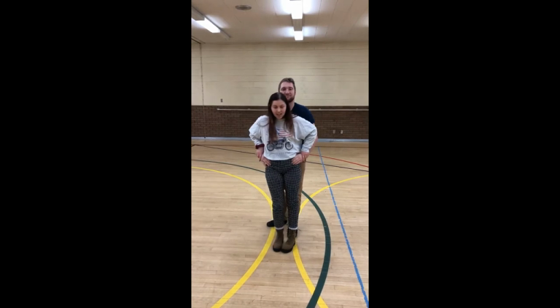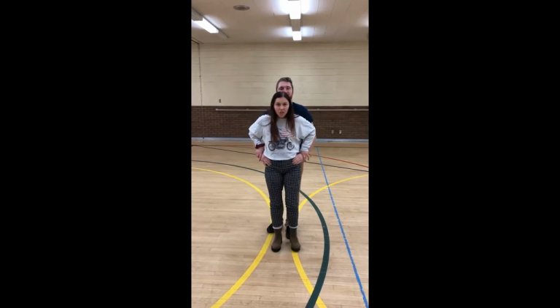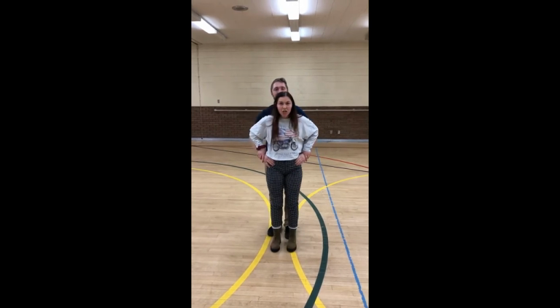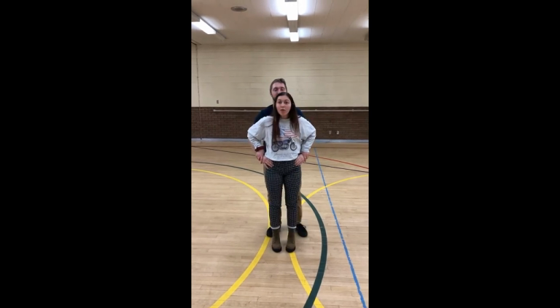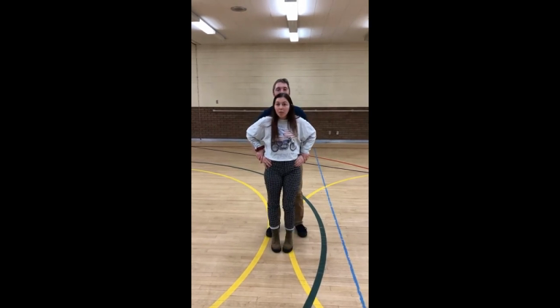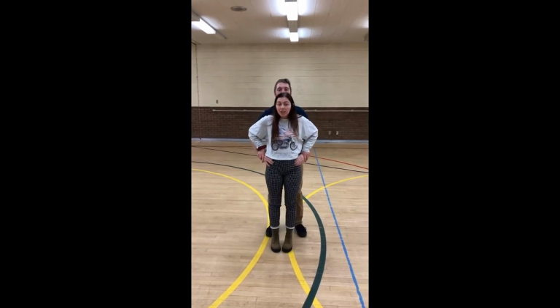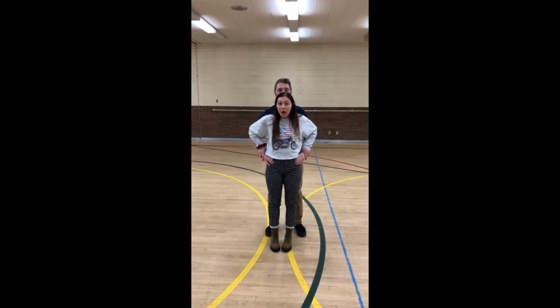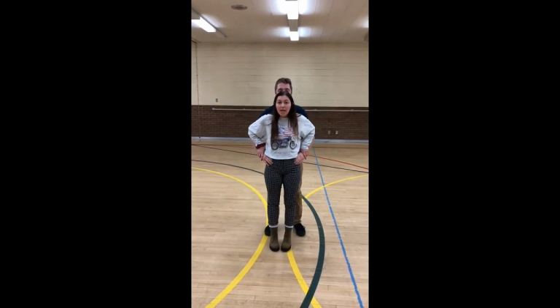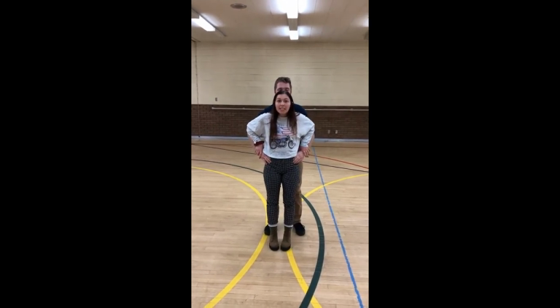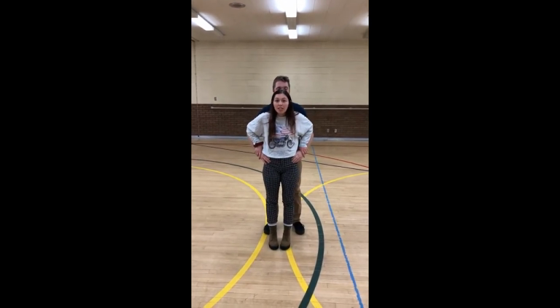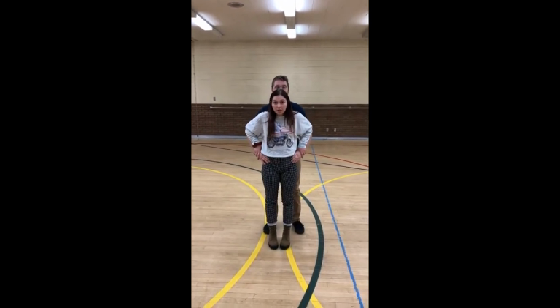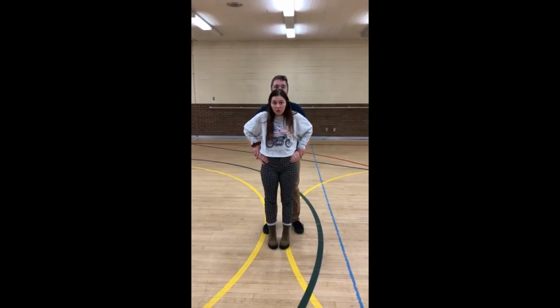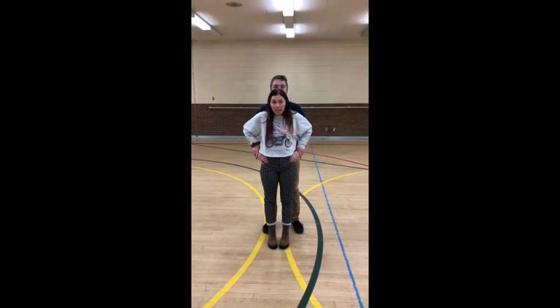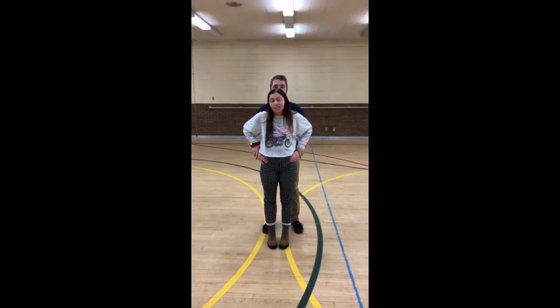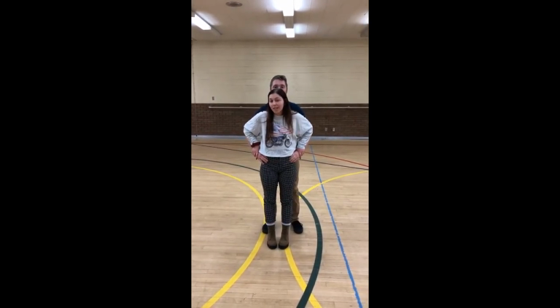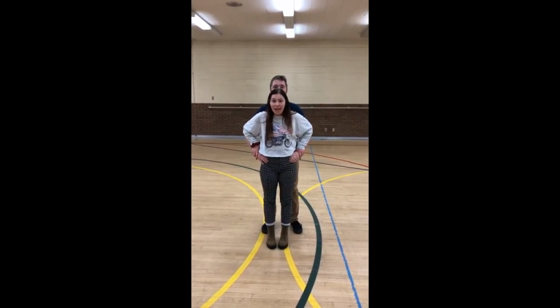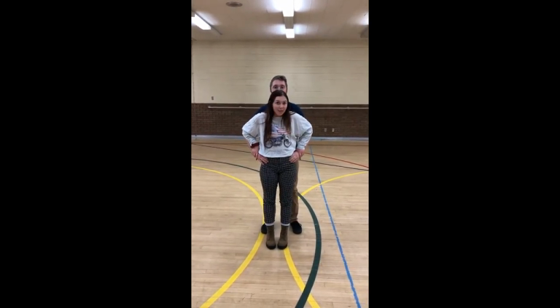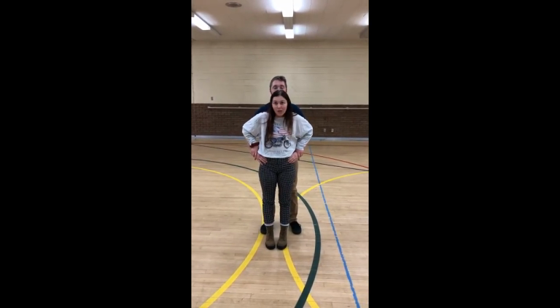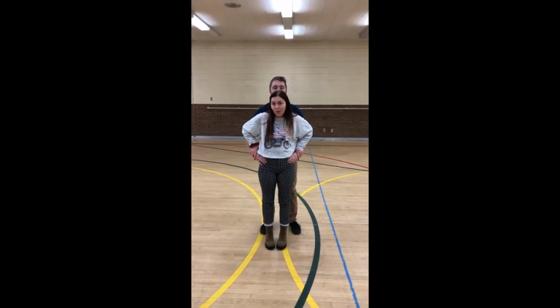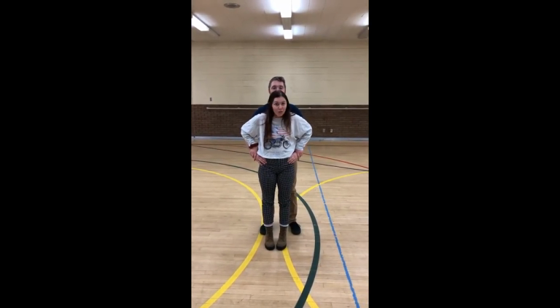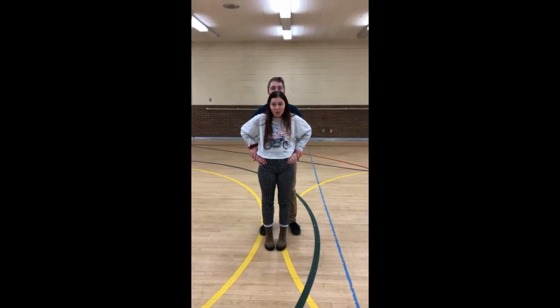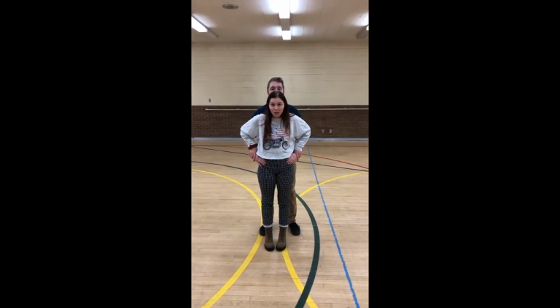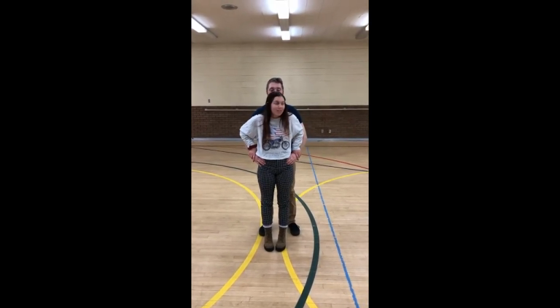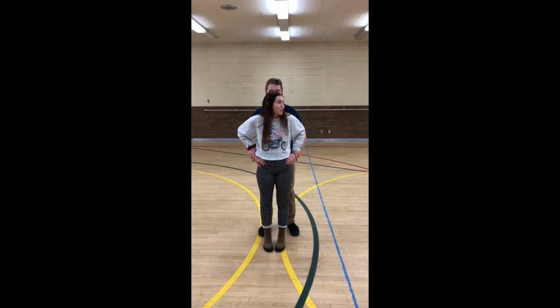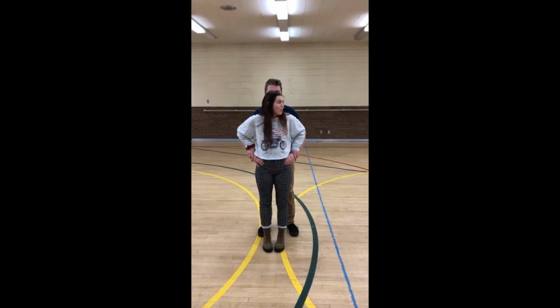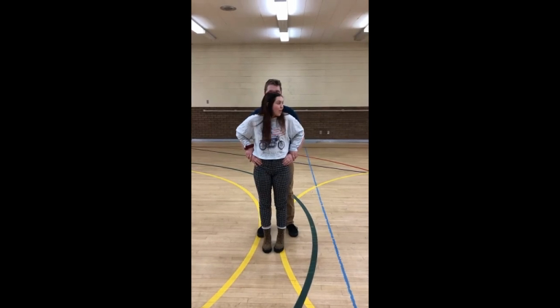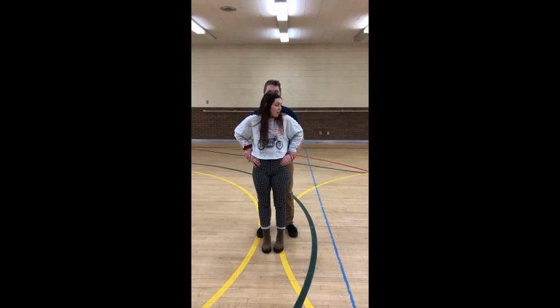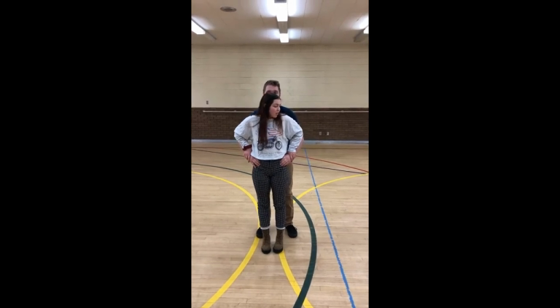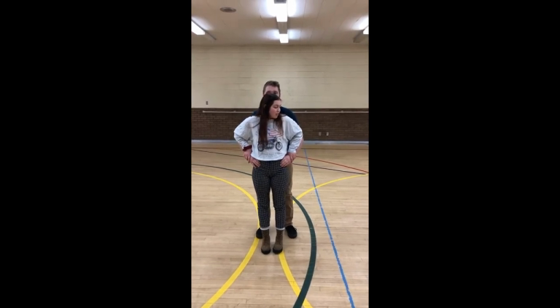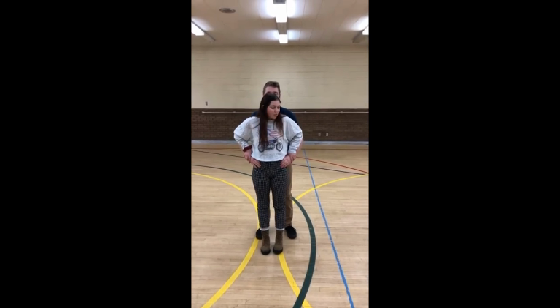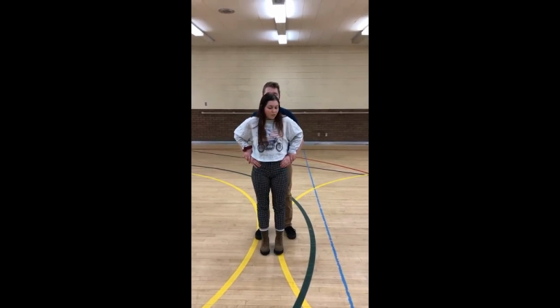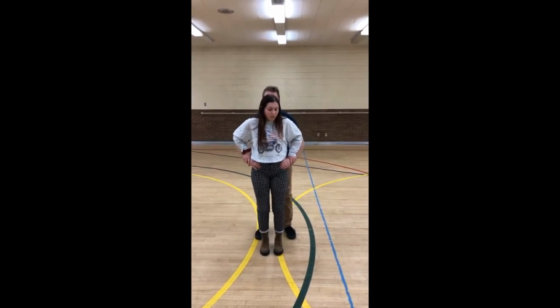Next, you're going to do a little bit of a jump and he's going to lift you over his head, just like your dad did with you when you were a little kid. Three, two, one.